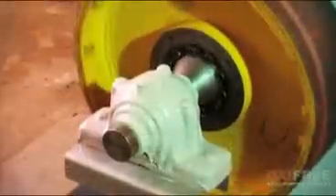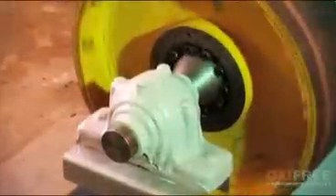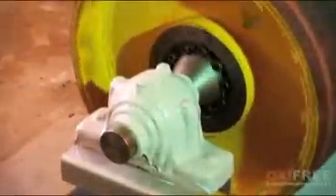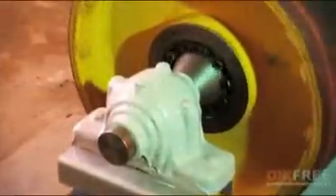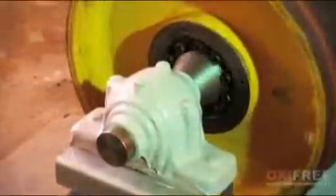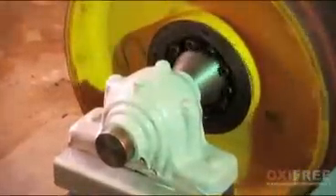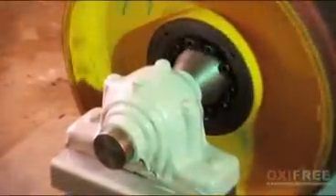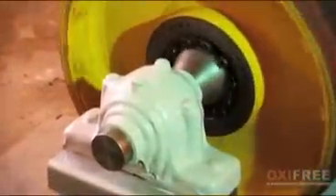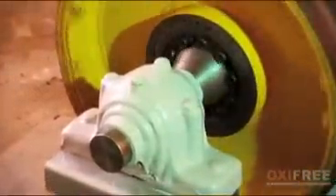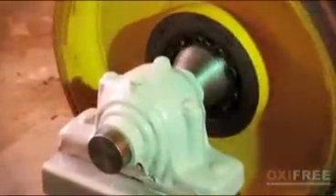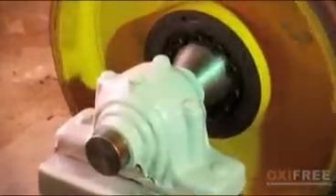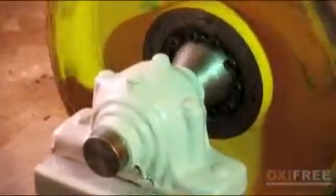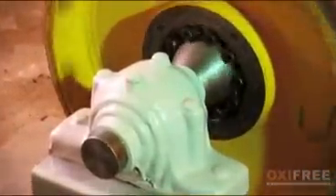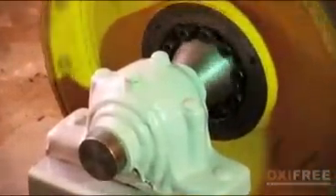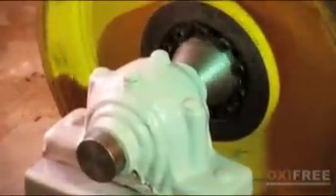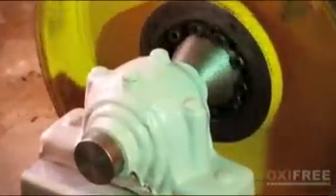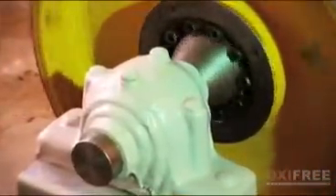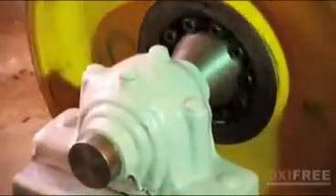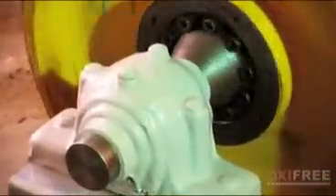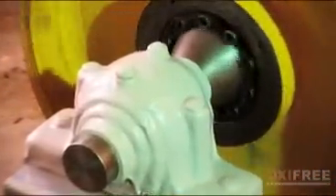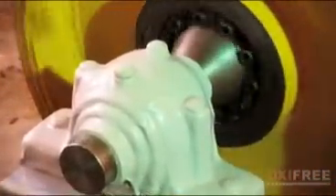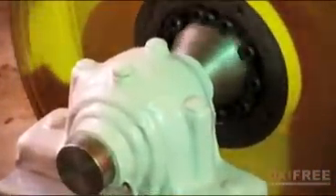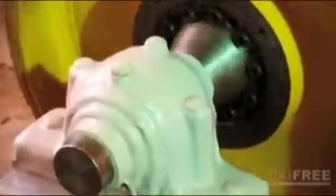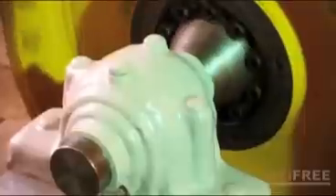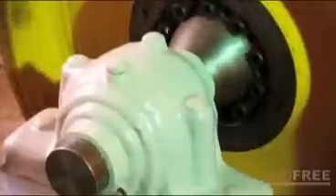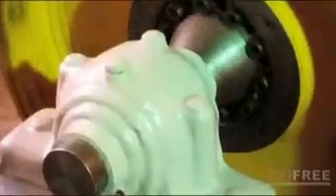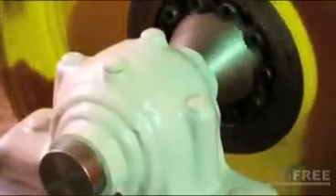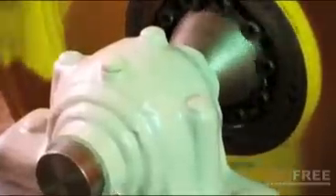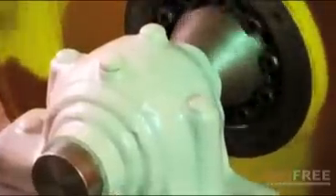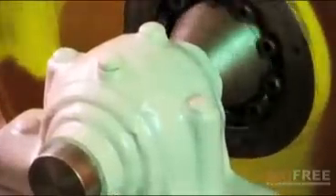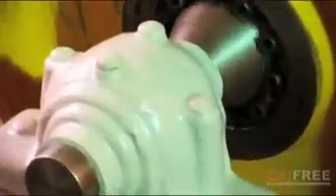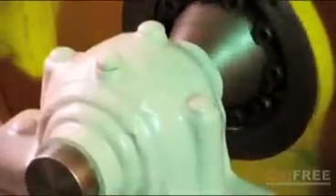Oxifree can even be applied to moving parts. Here it is shown applied to a working bearing house with a free spinning drive shaft.